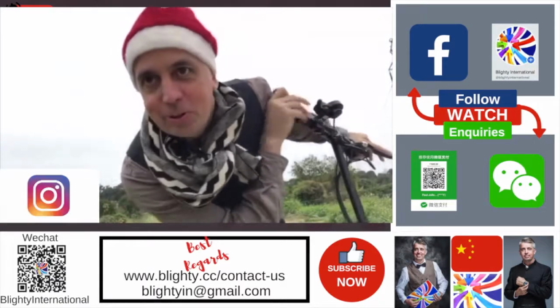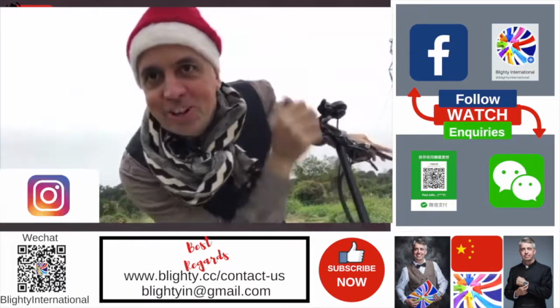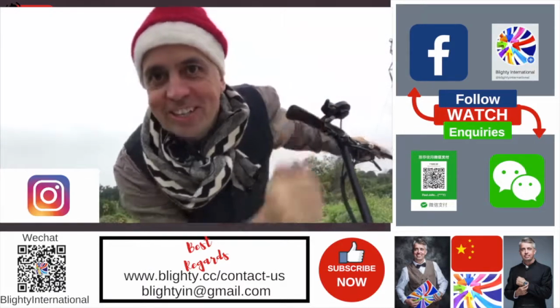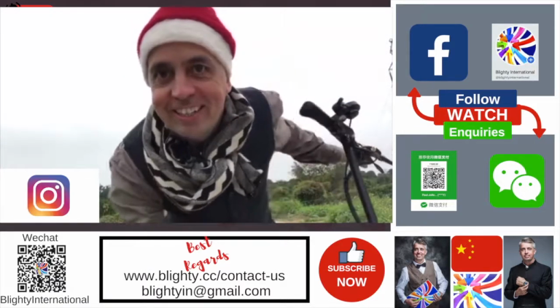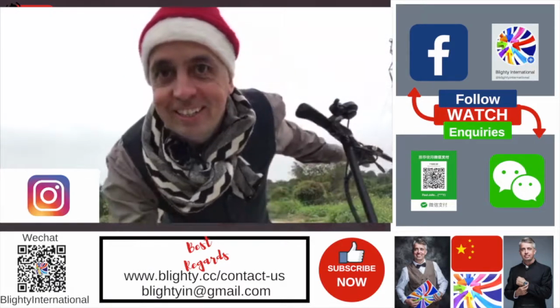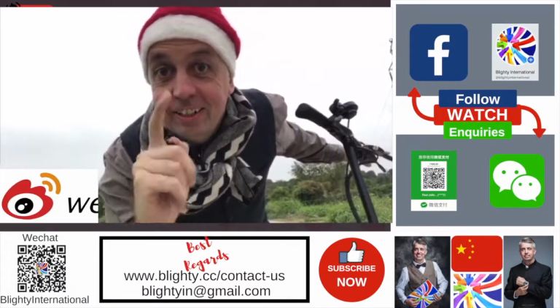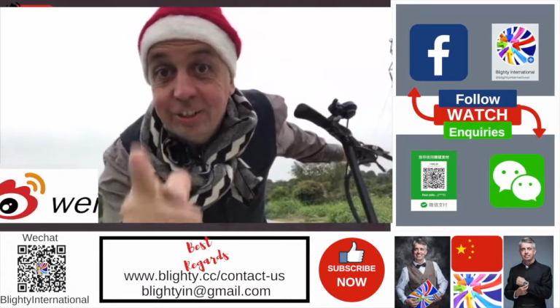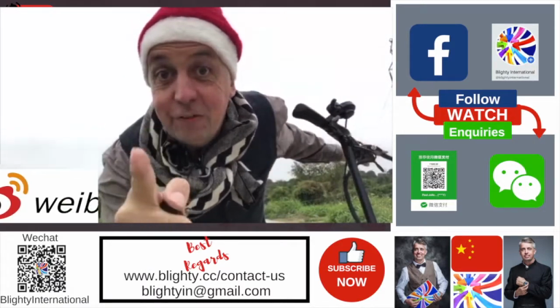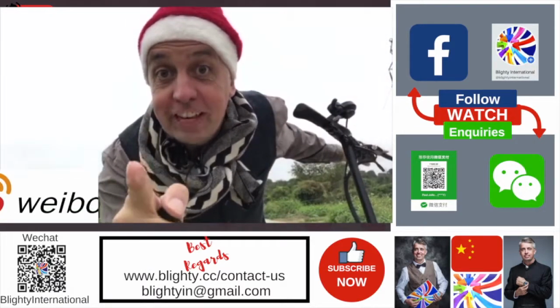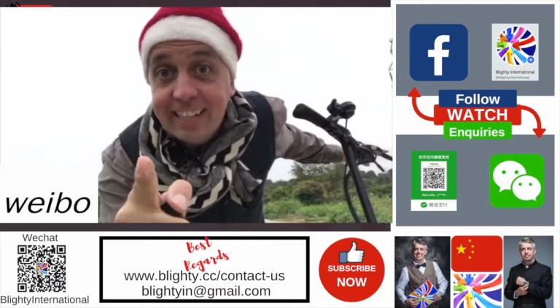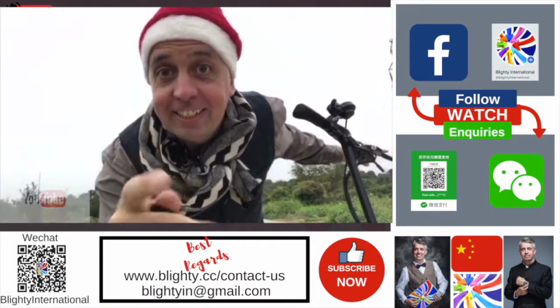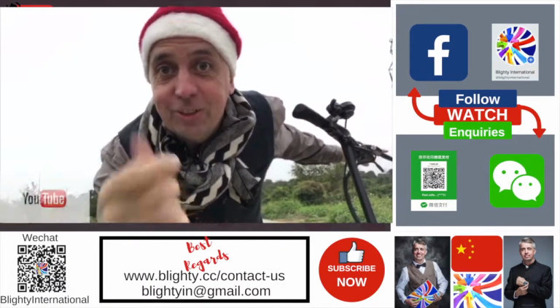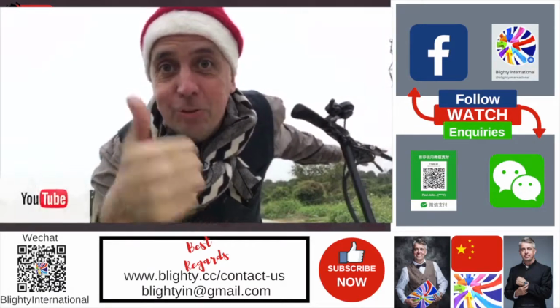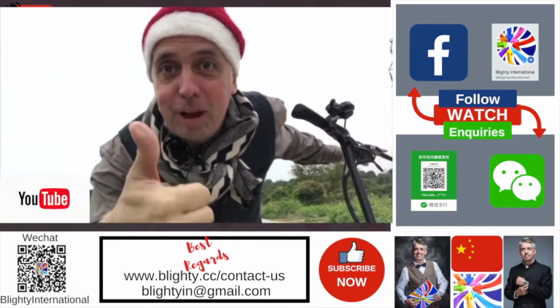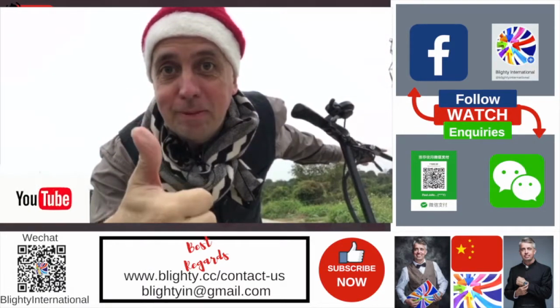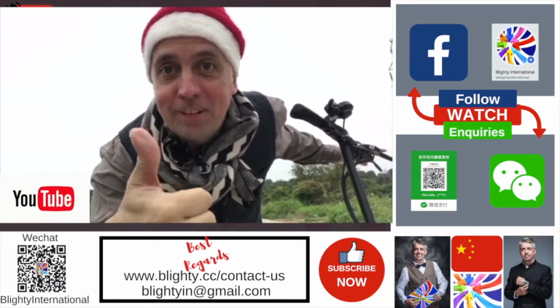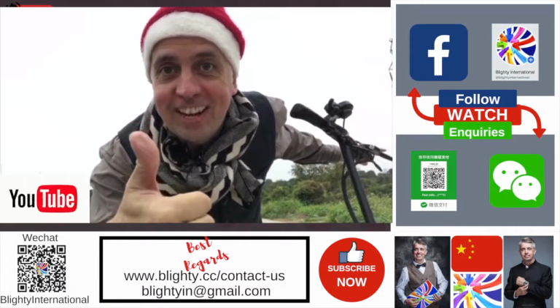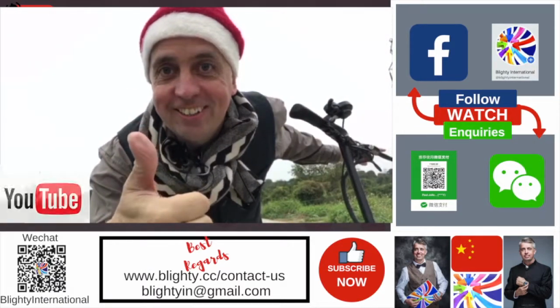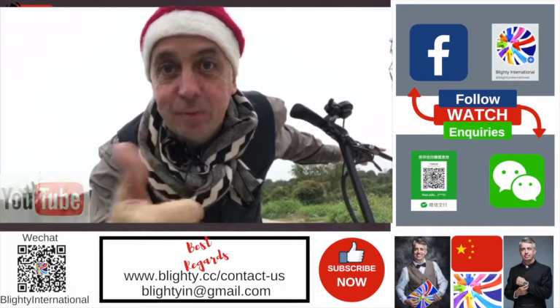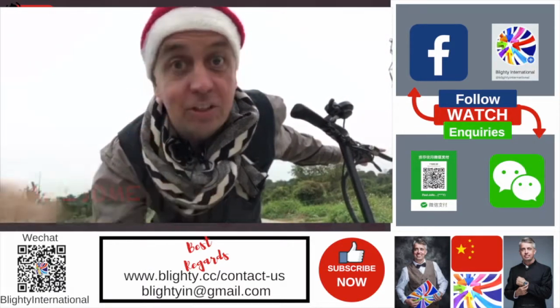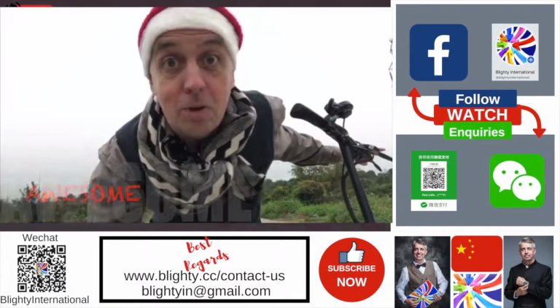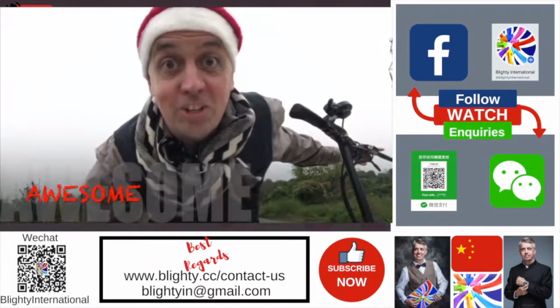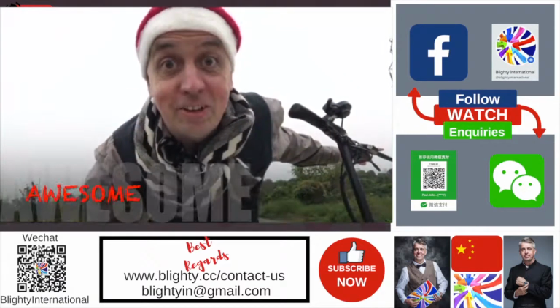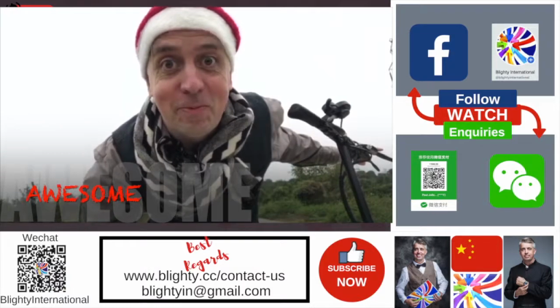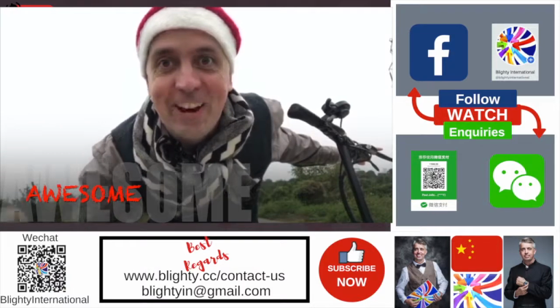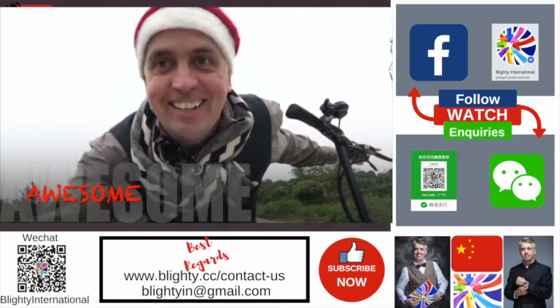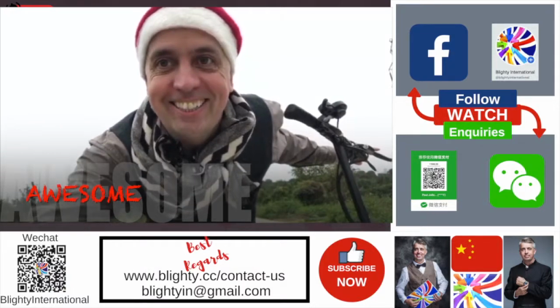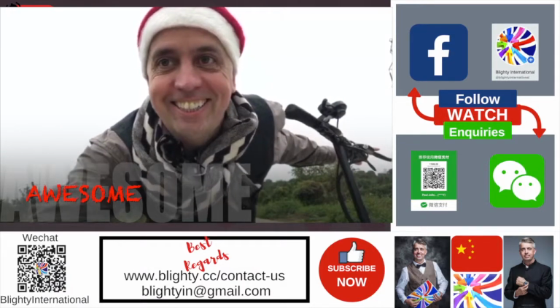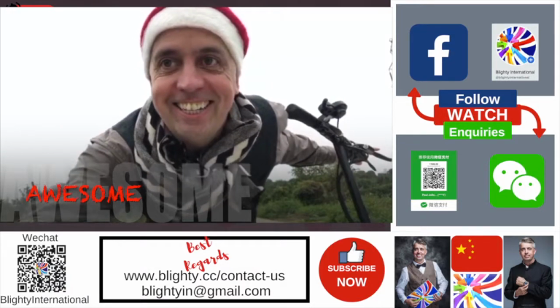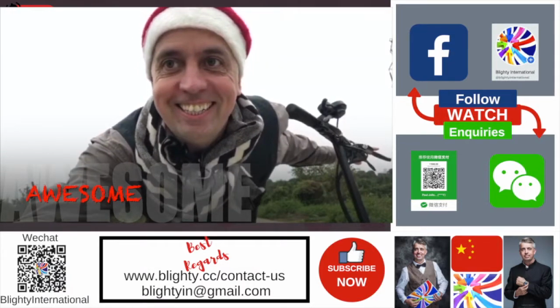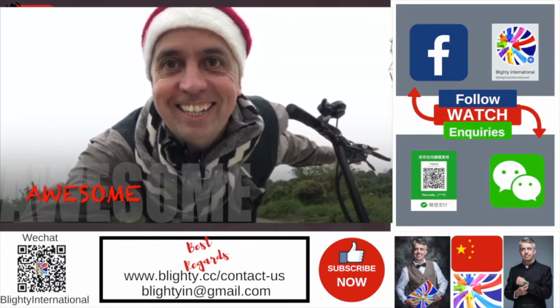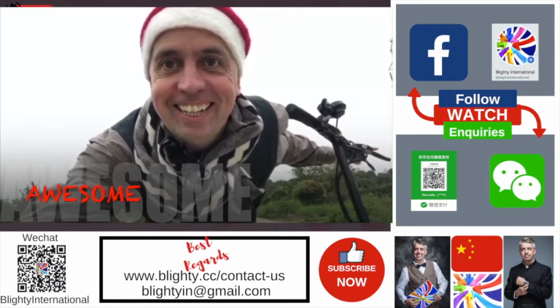I'm Paul Jolly. Don't forget to subscribe to my channel, because I'm awesome — why not? Take it easy, guys.